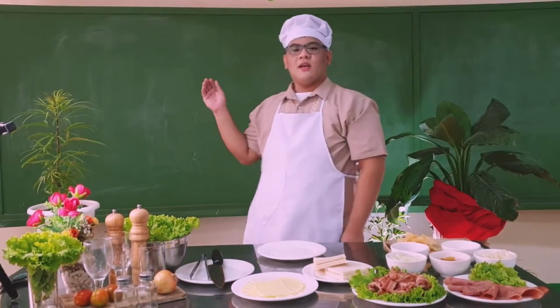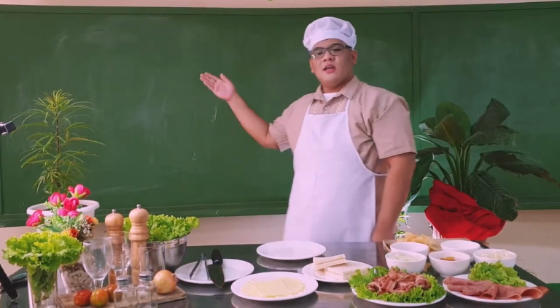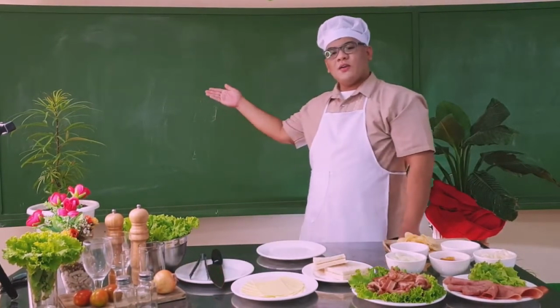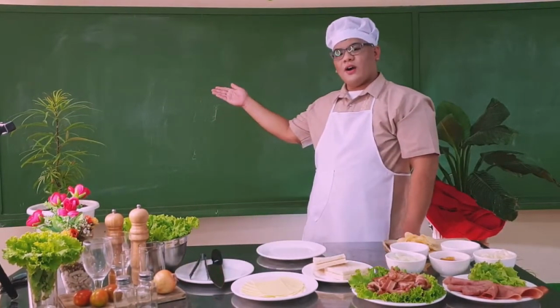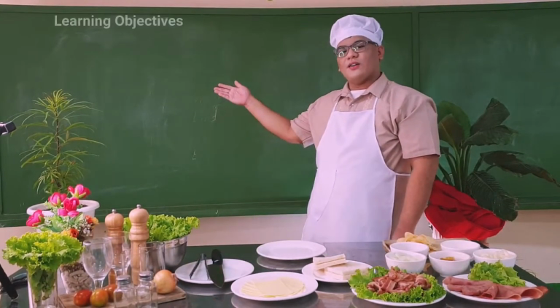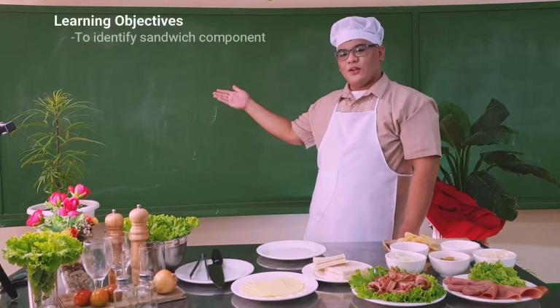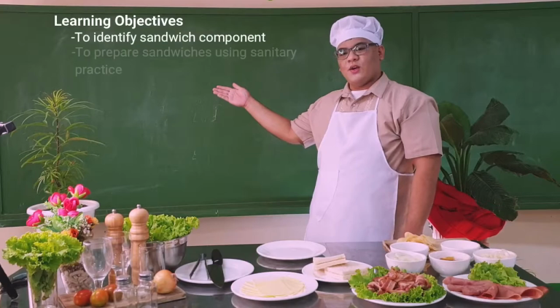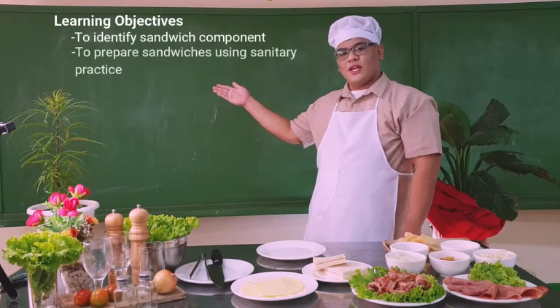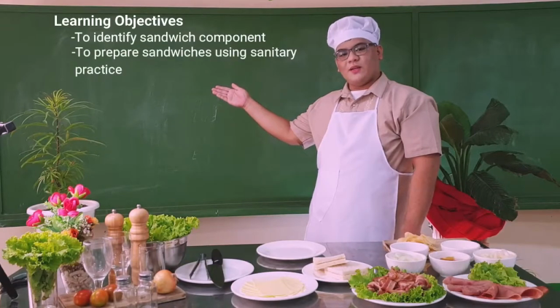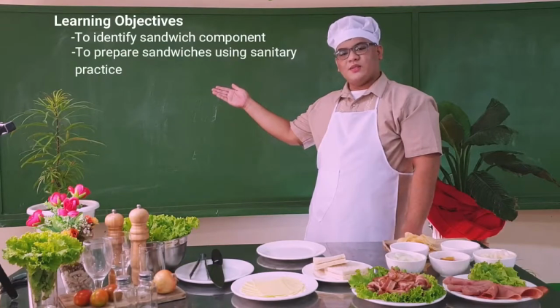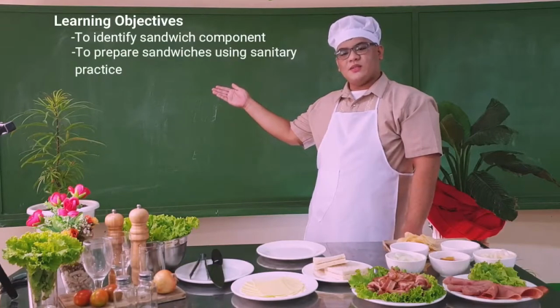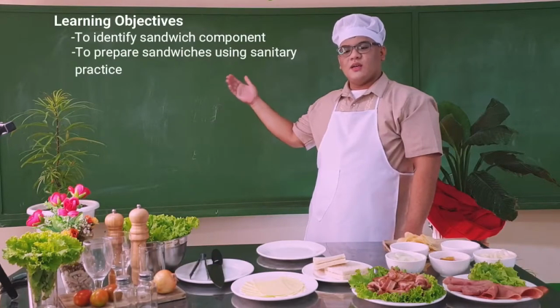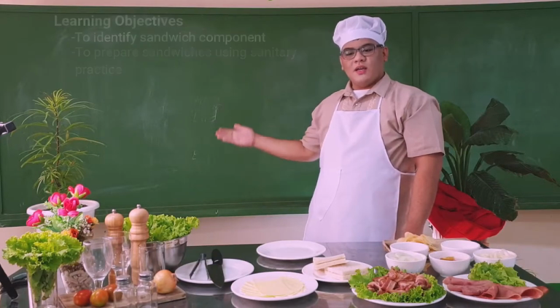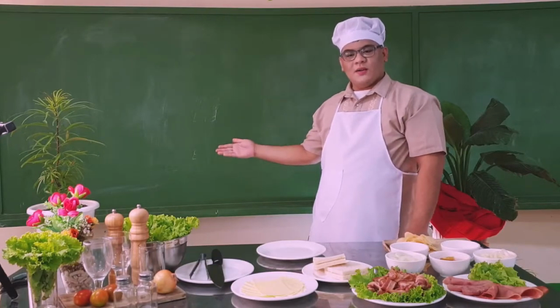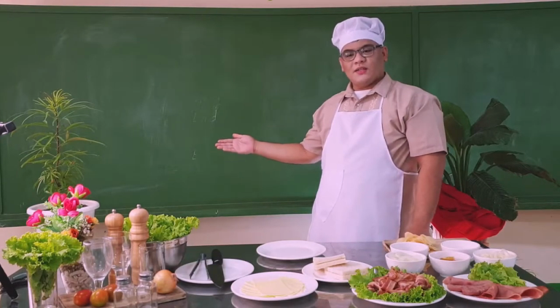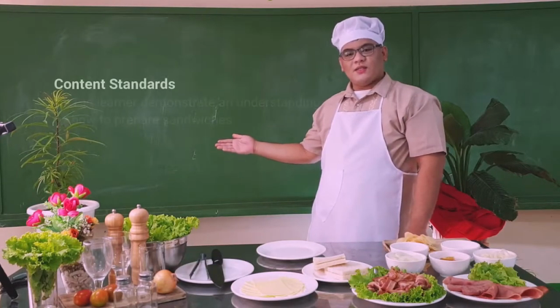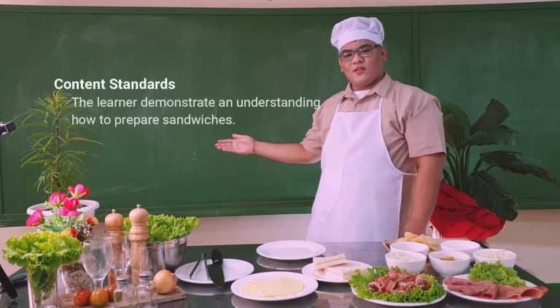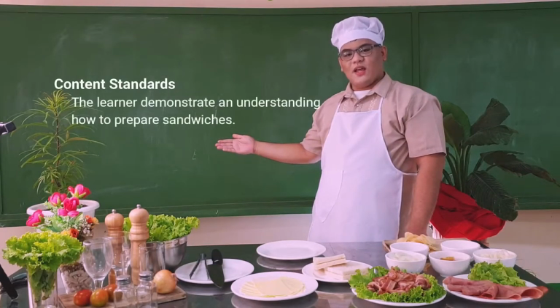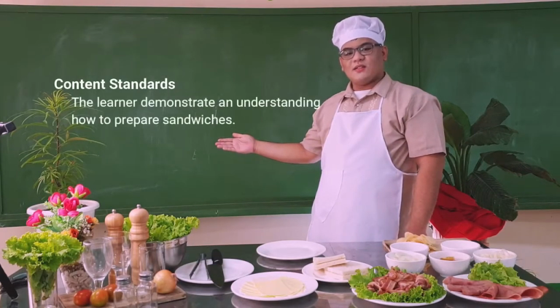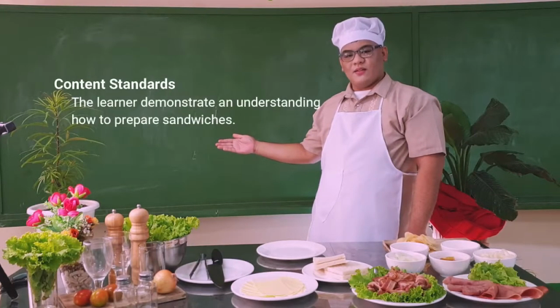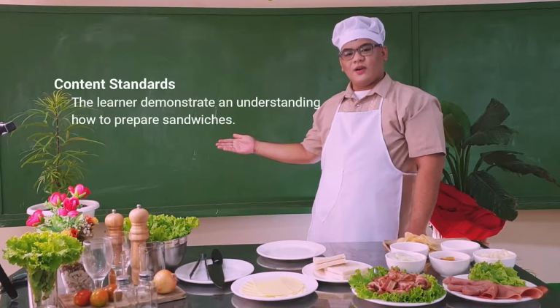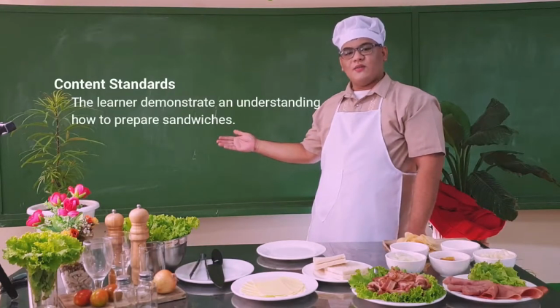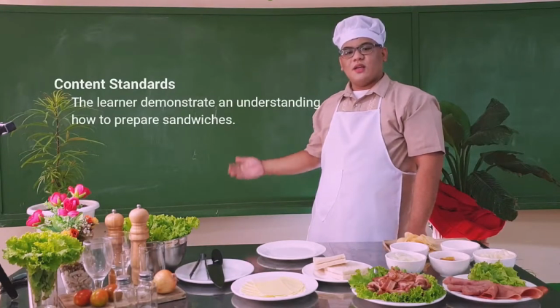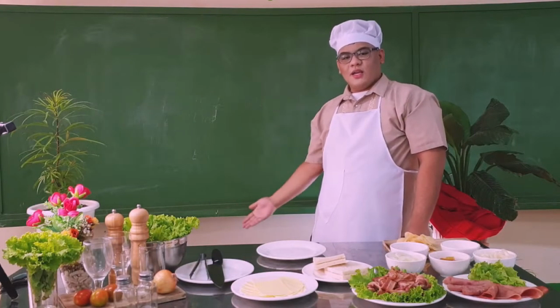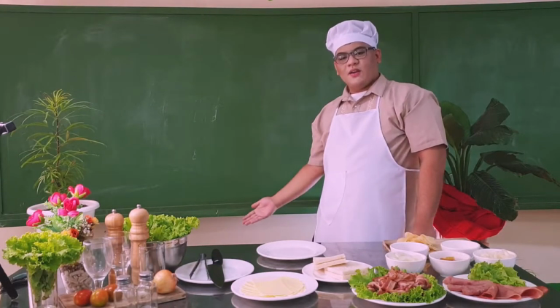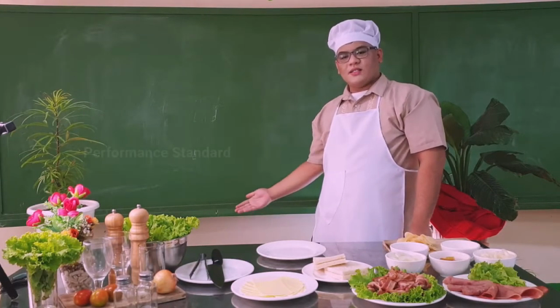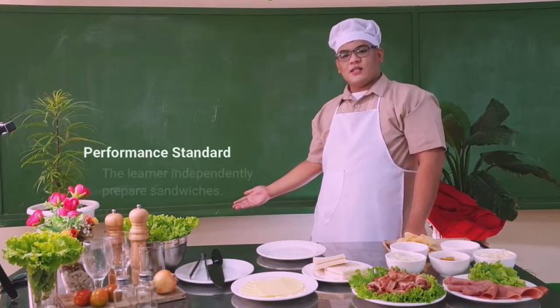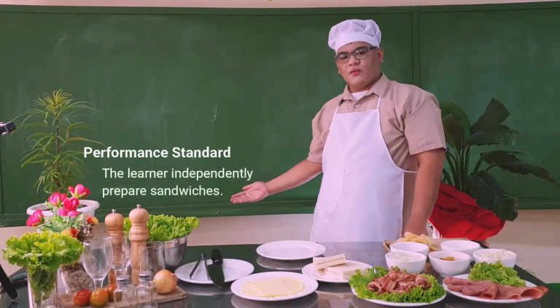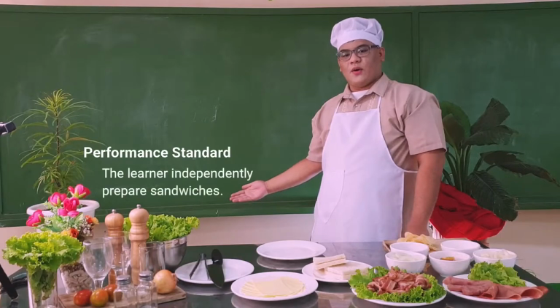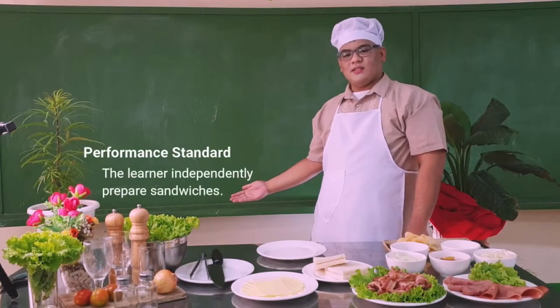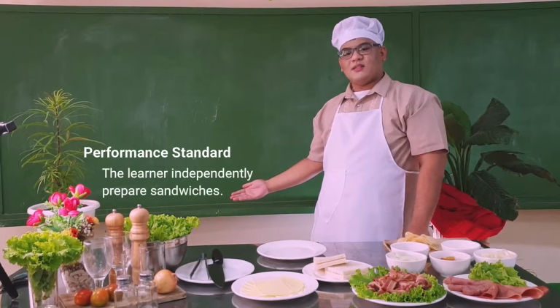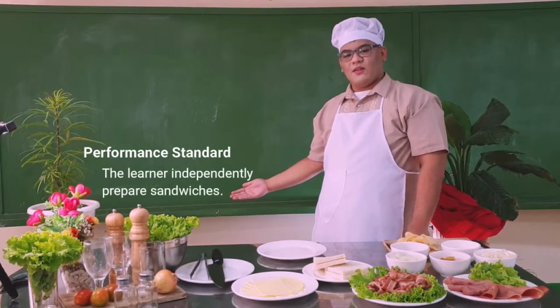Here are the learning objectives. Here is the content standard. Here is the performance standard.